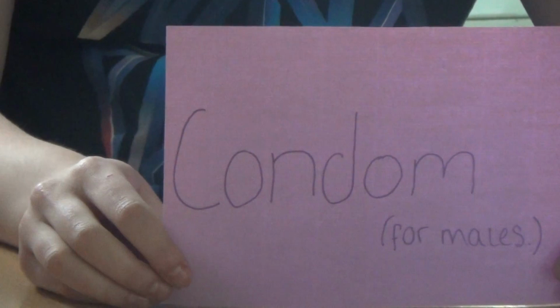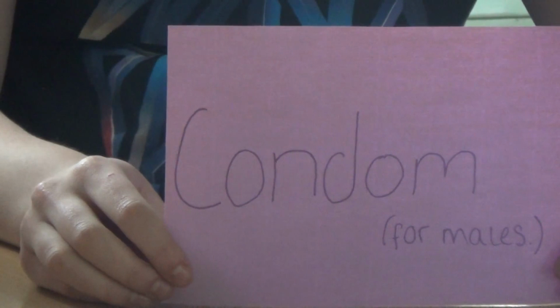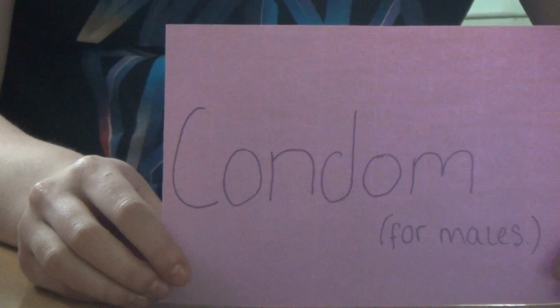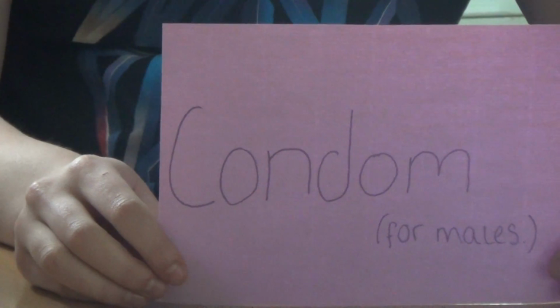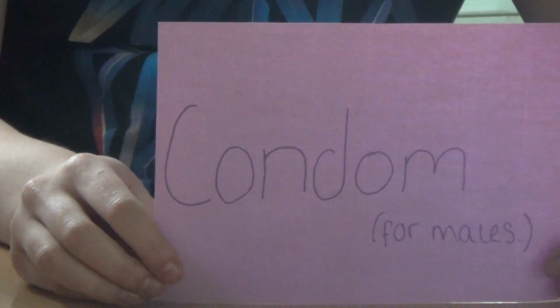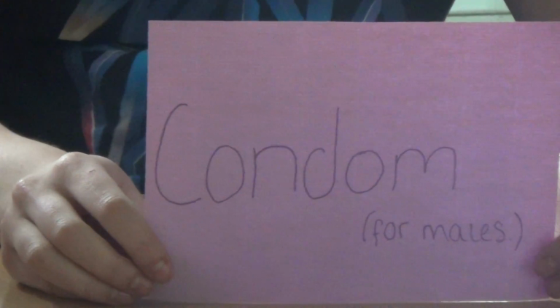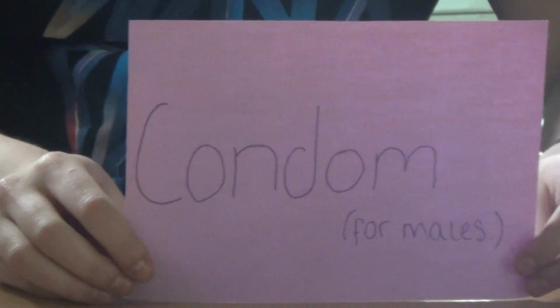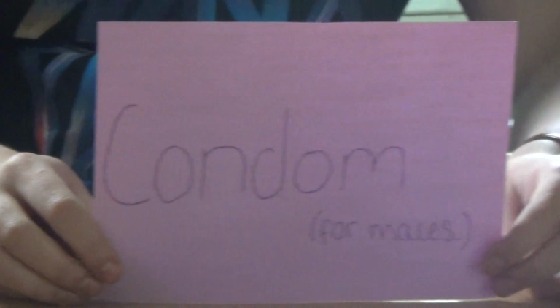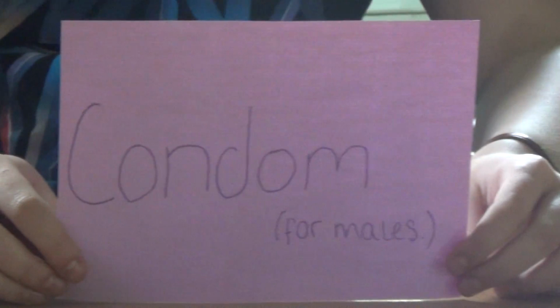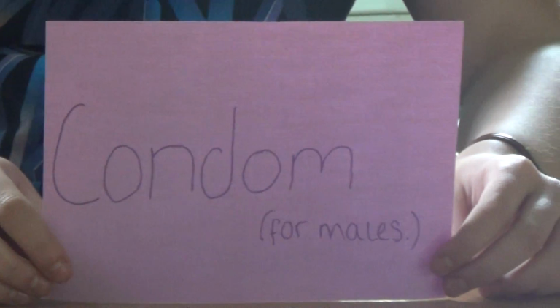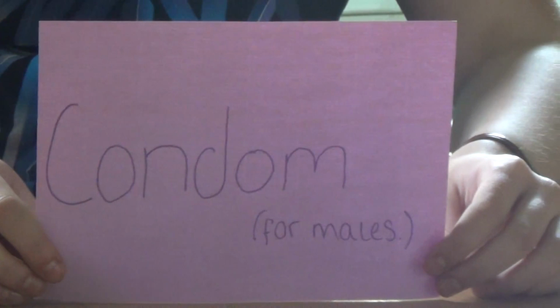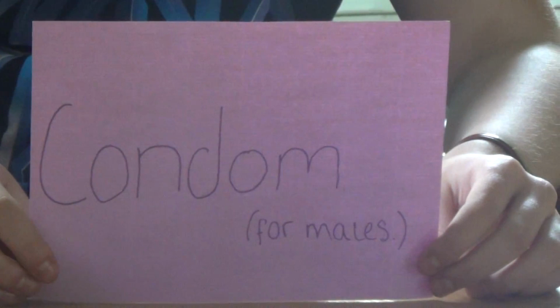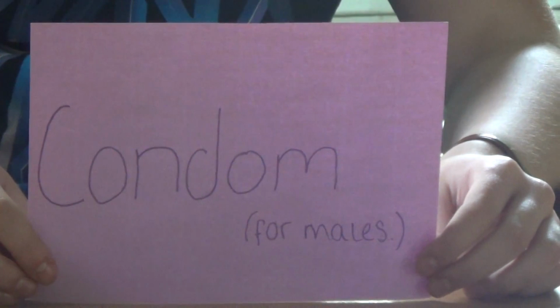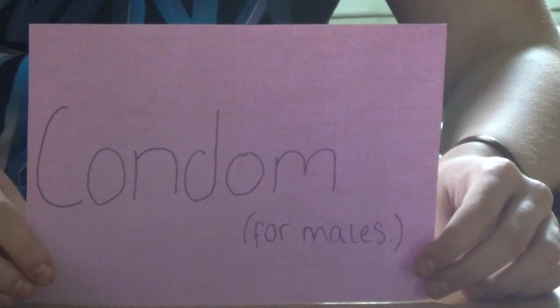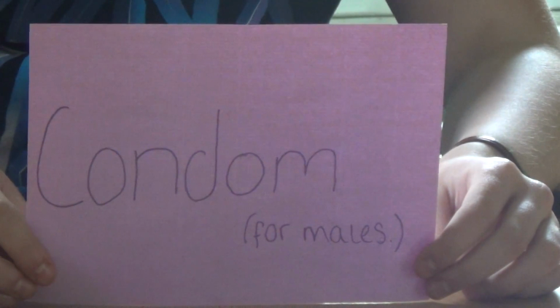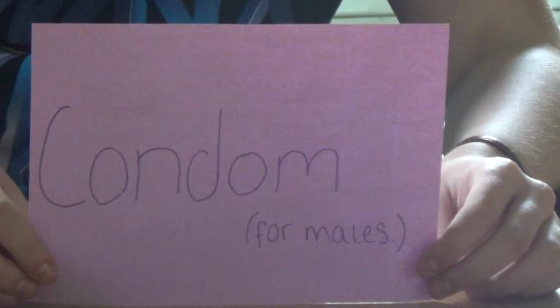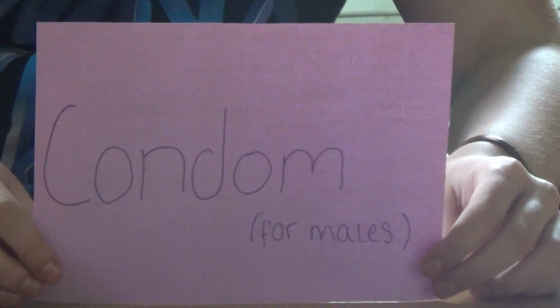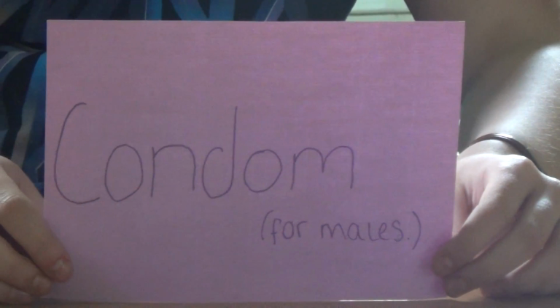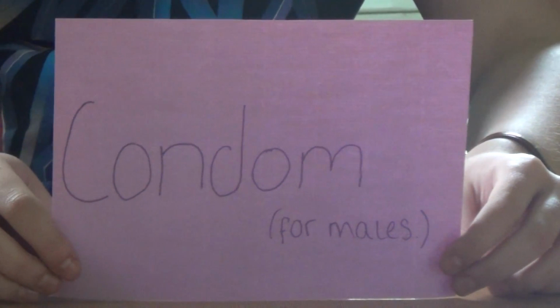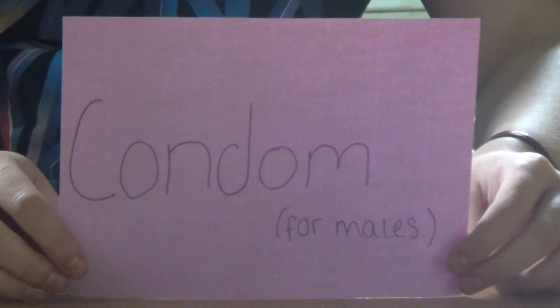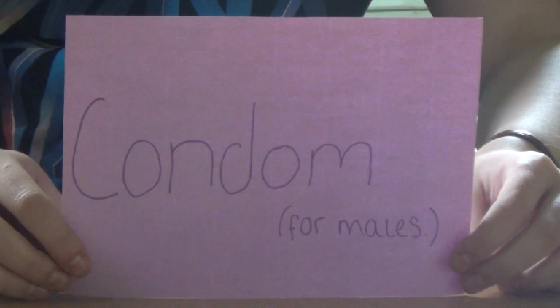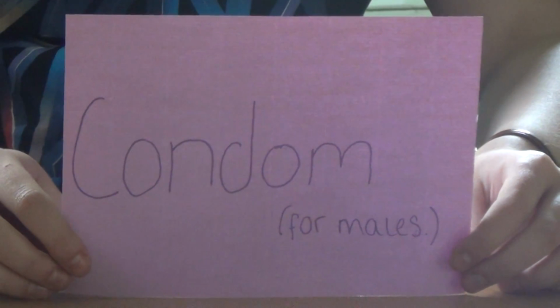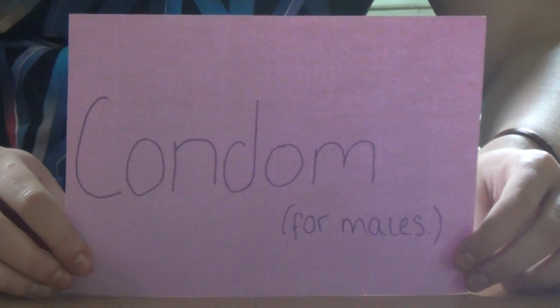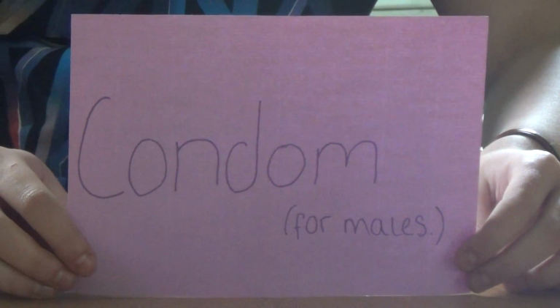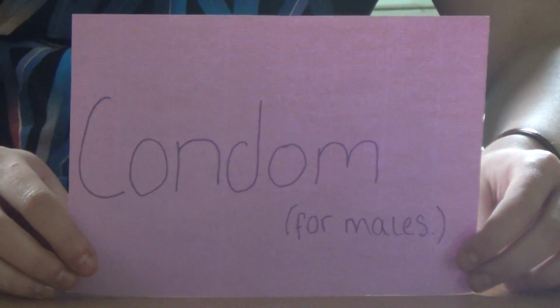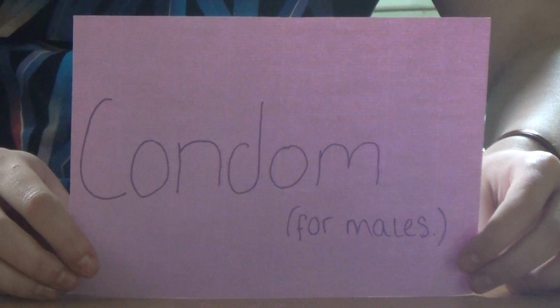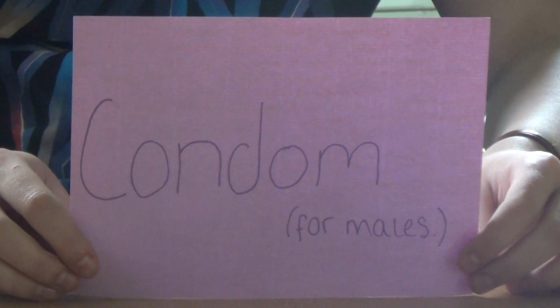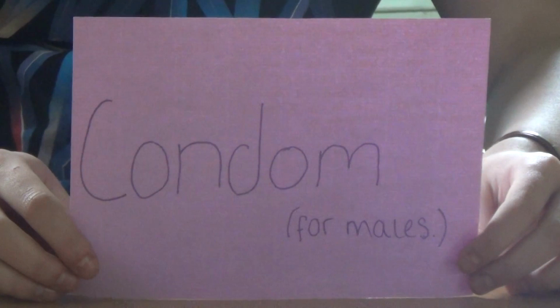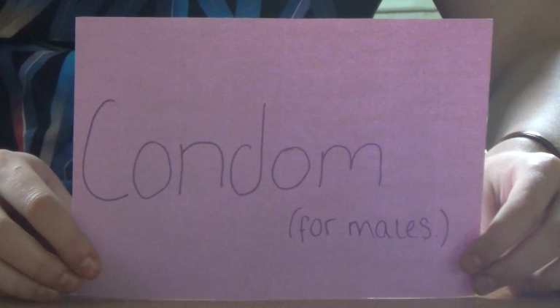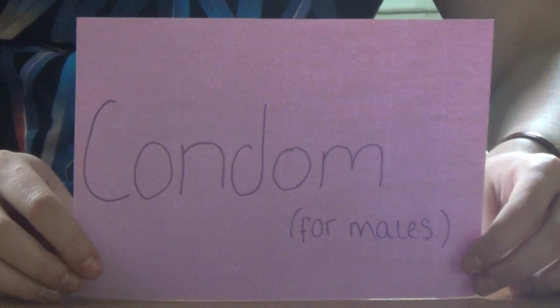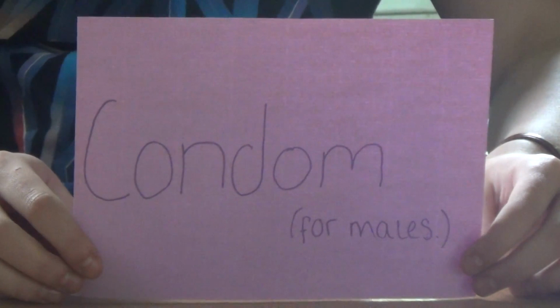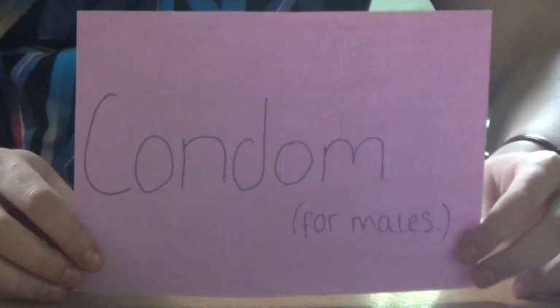It creates a space for semen after ejaculation, leading to it being unlikely that the woman becomes pregnant.